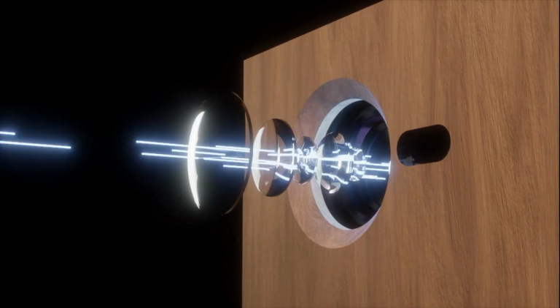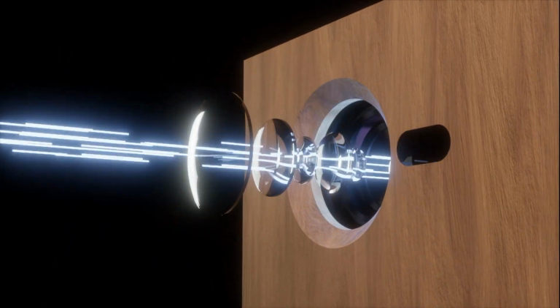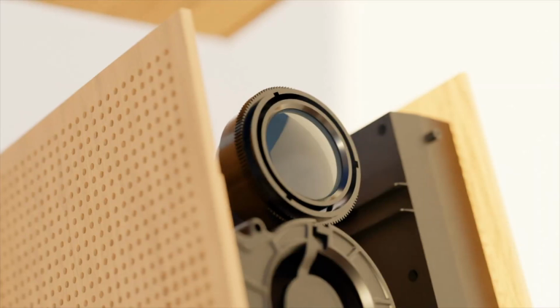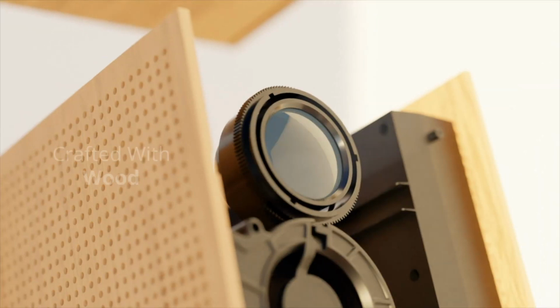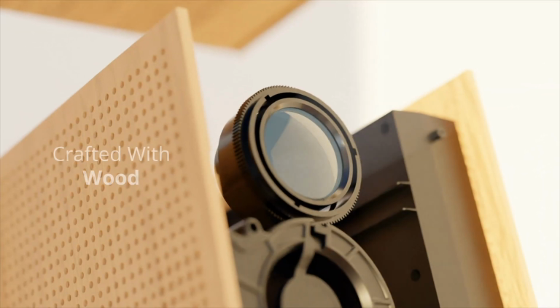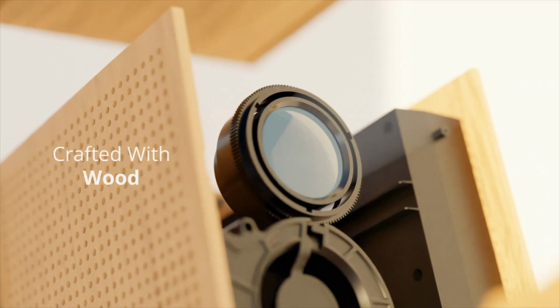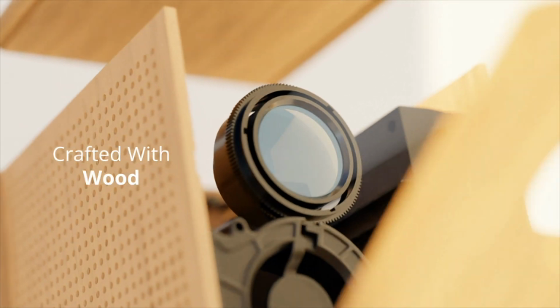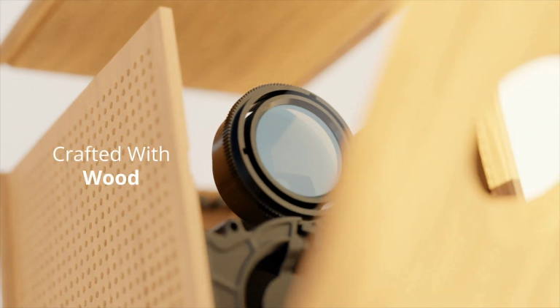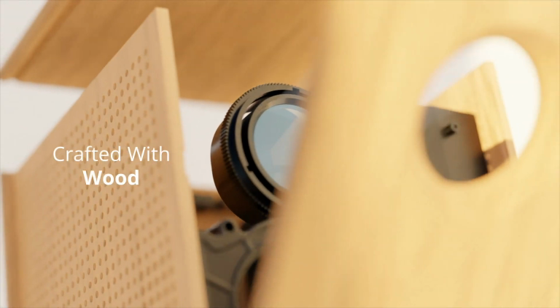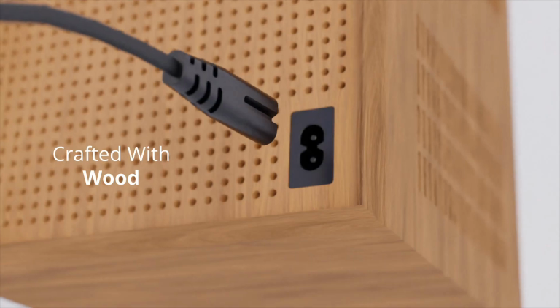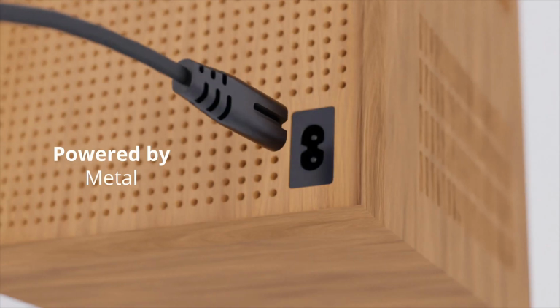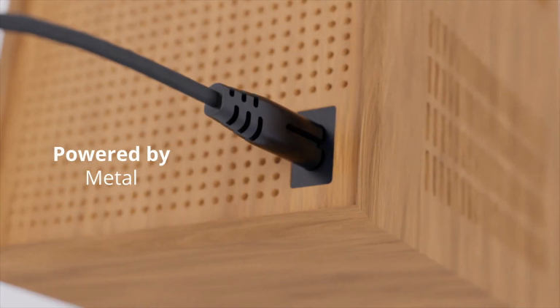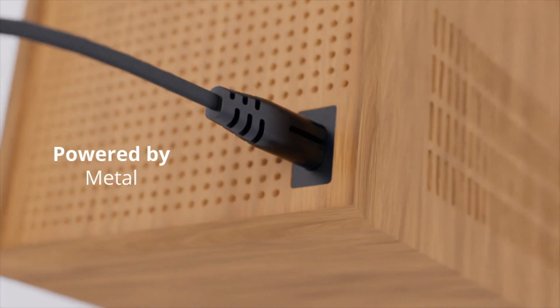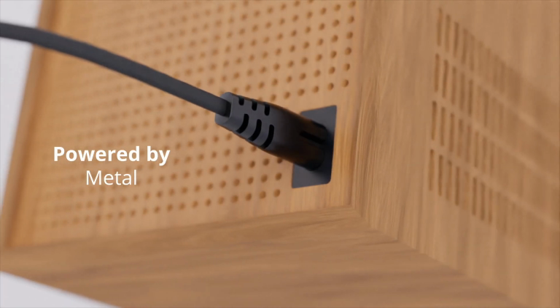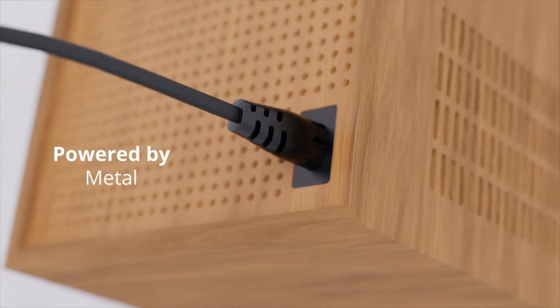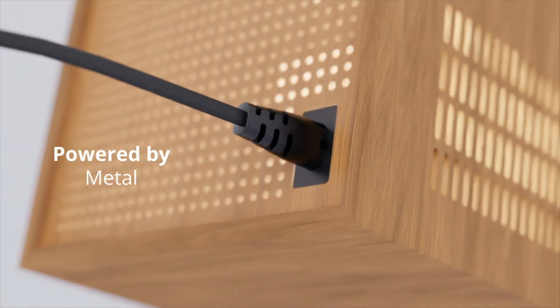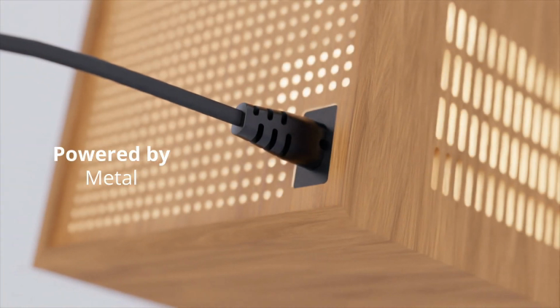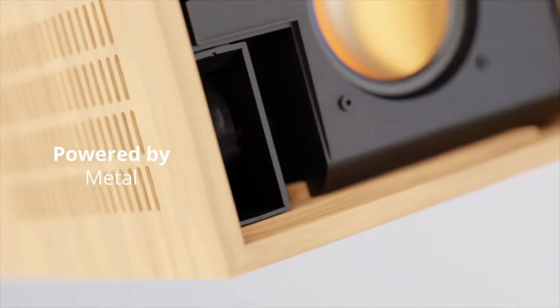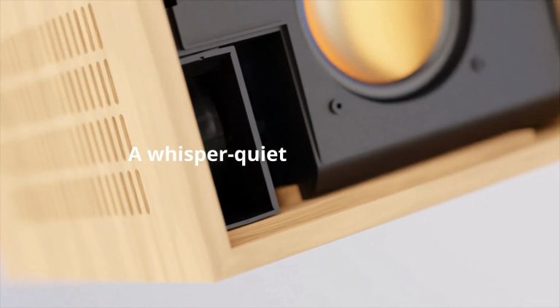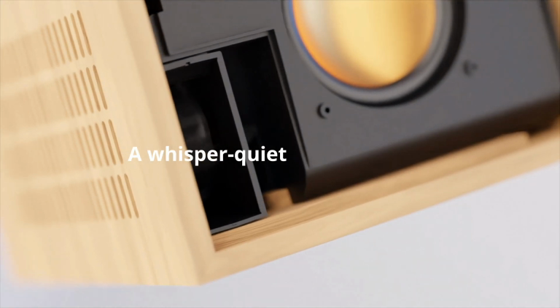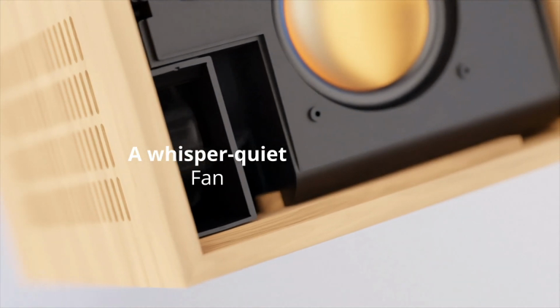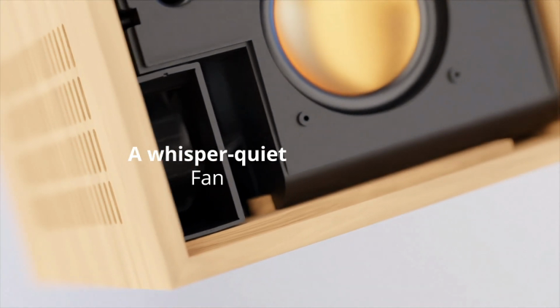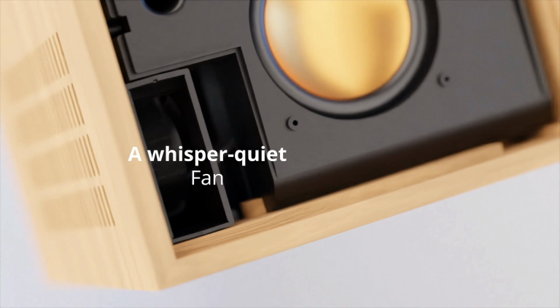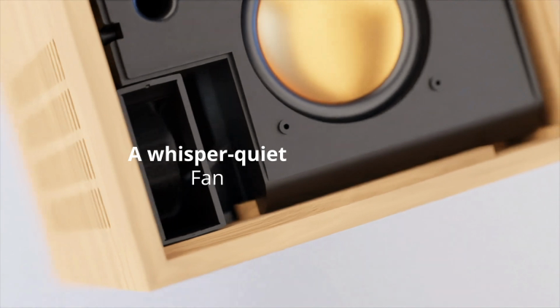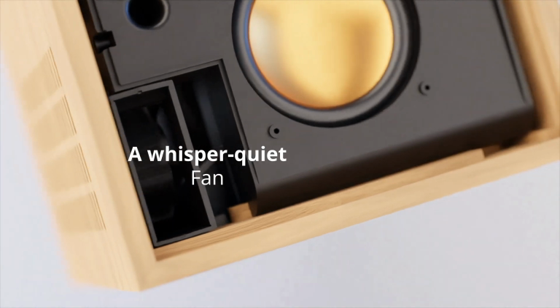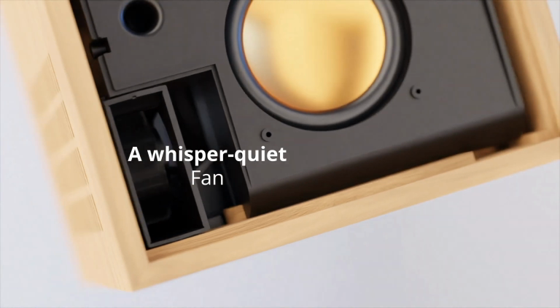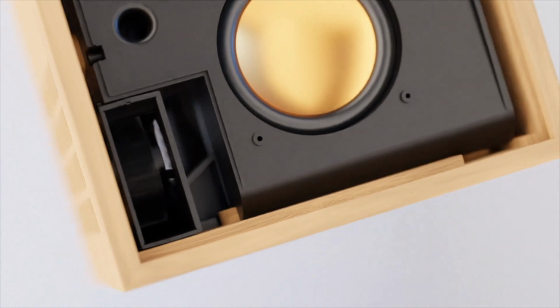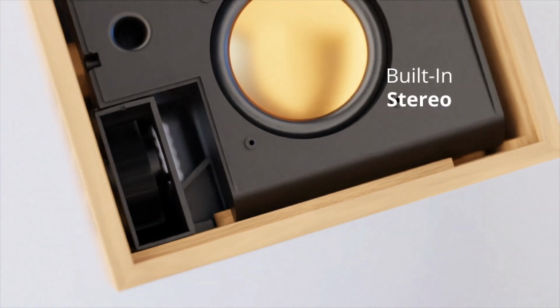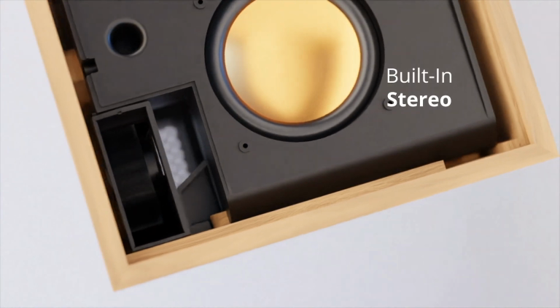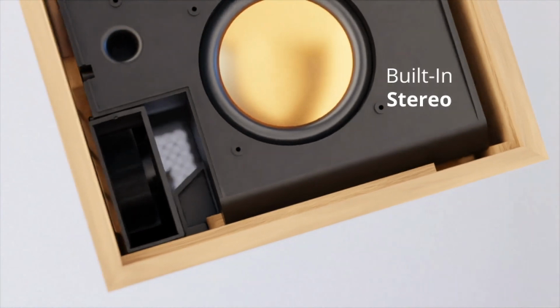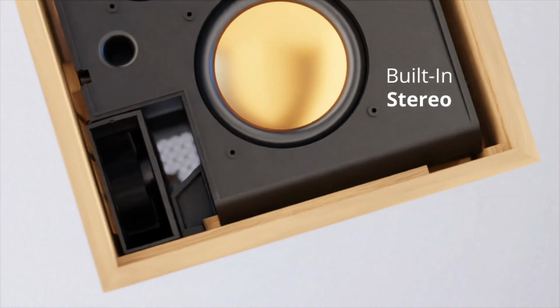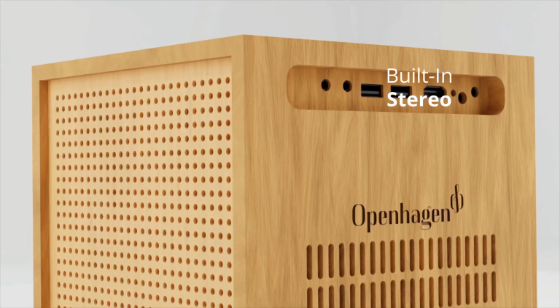Crafted with wood, powered by metal, a whisper quiet fan, and a built-in stereo.